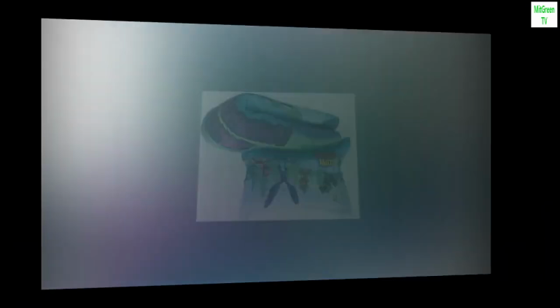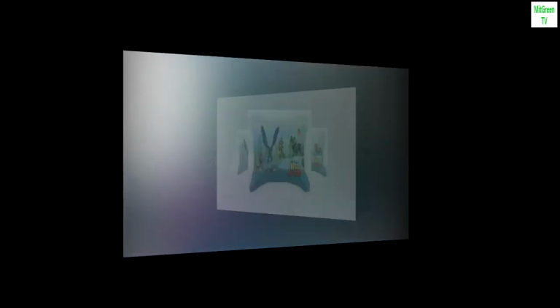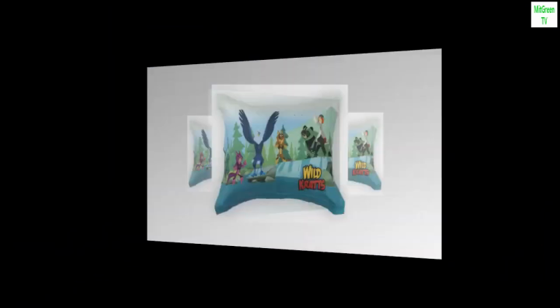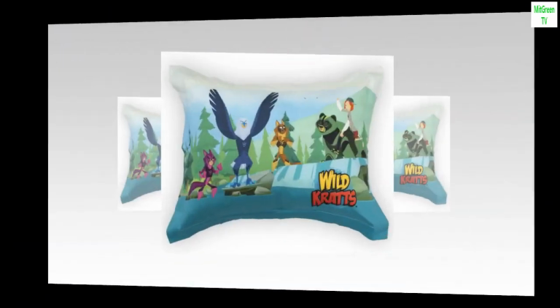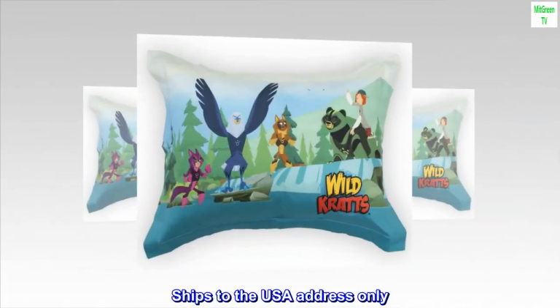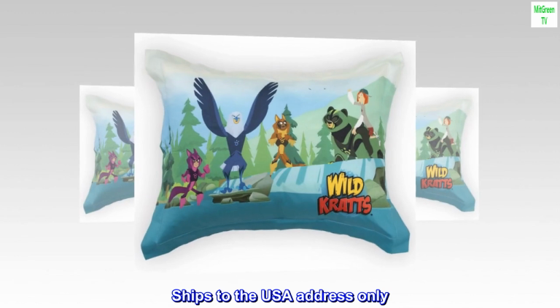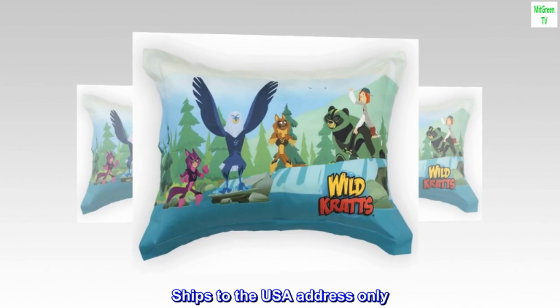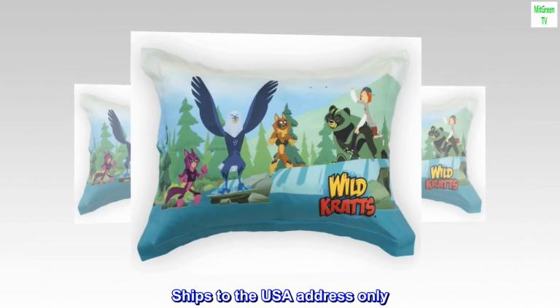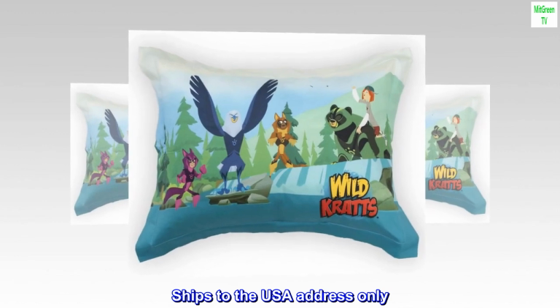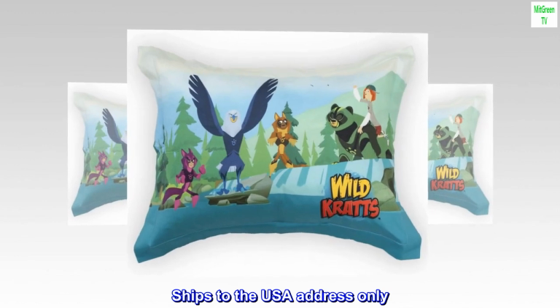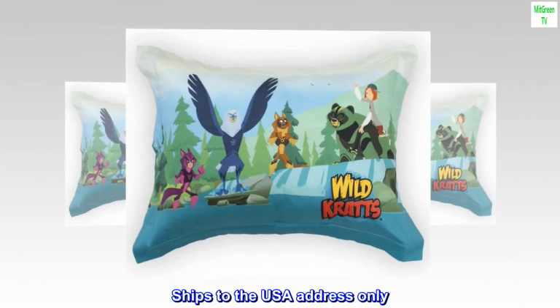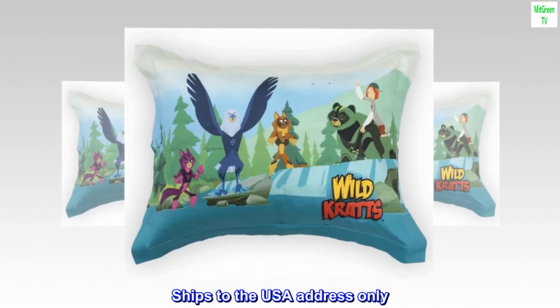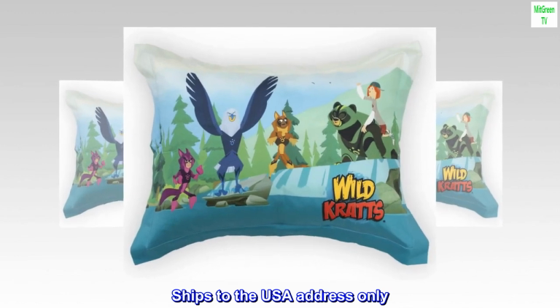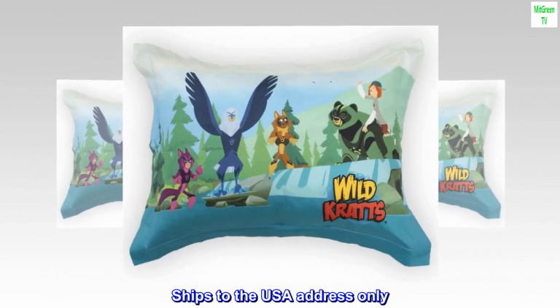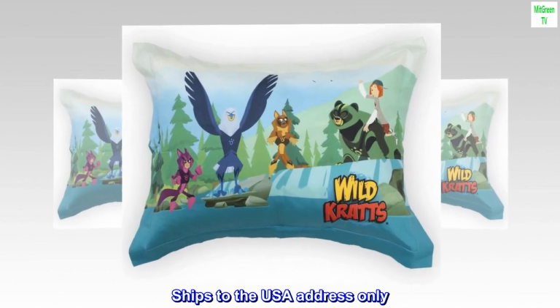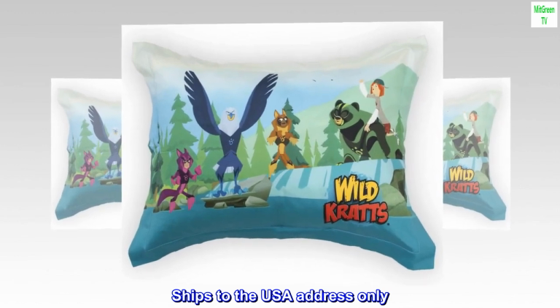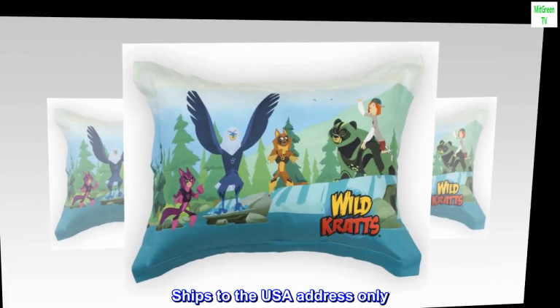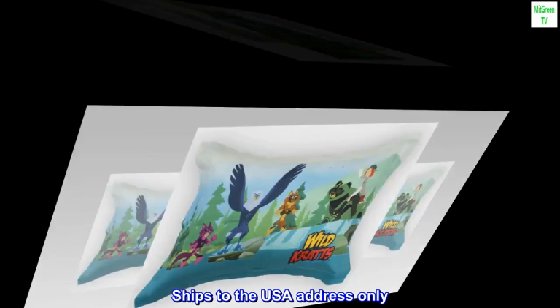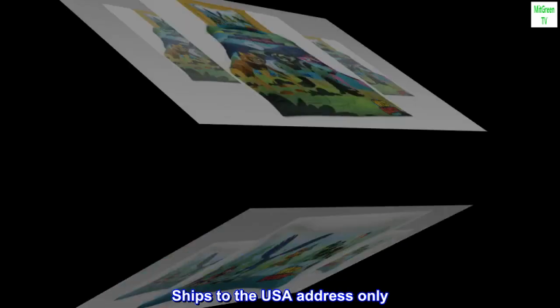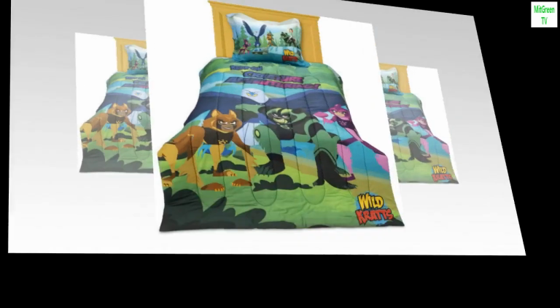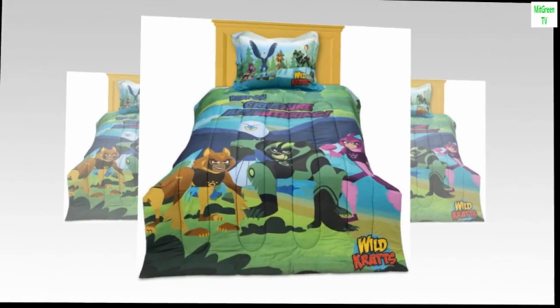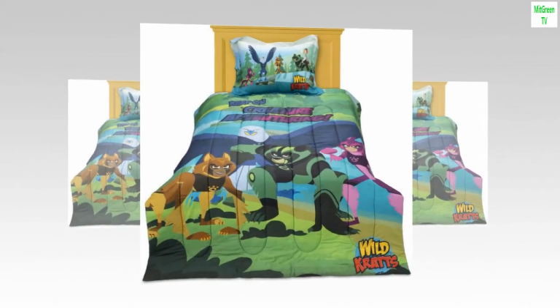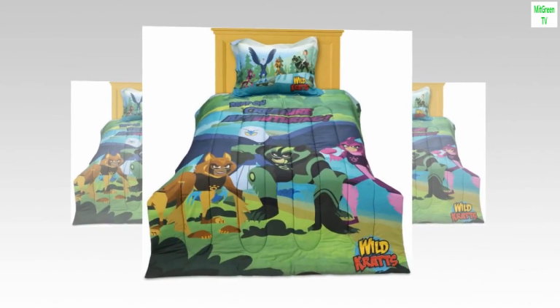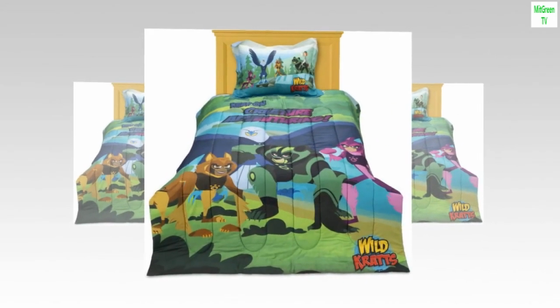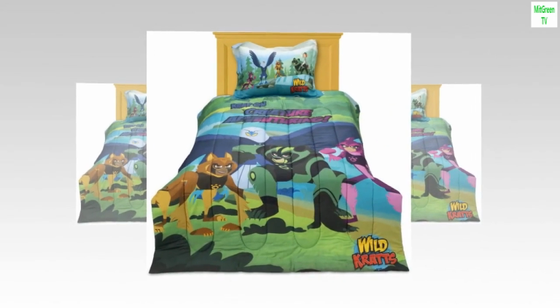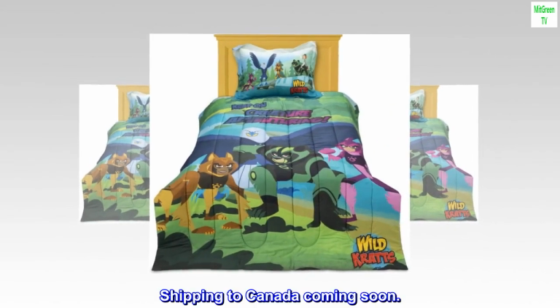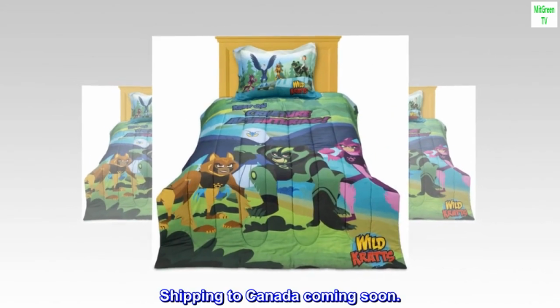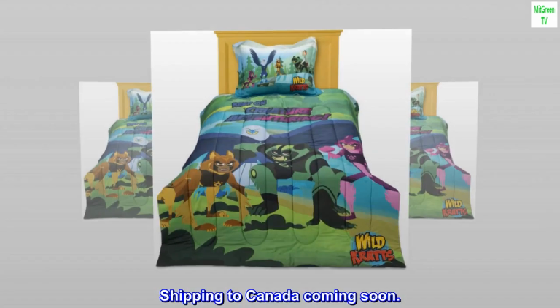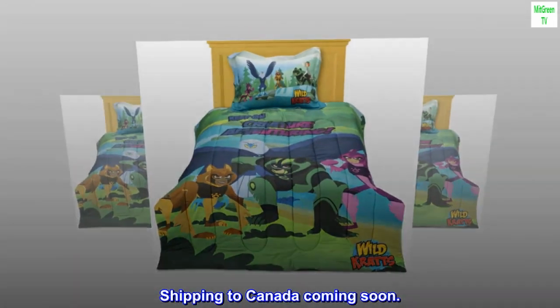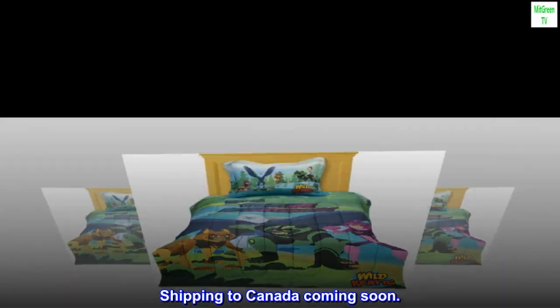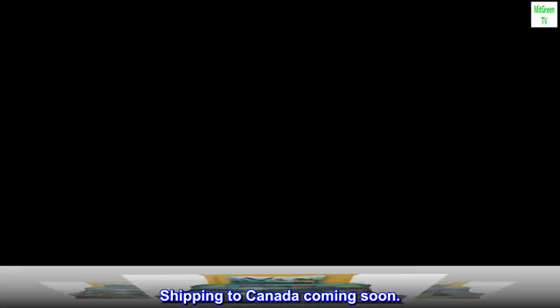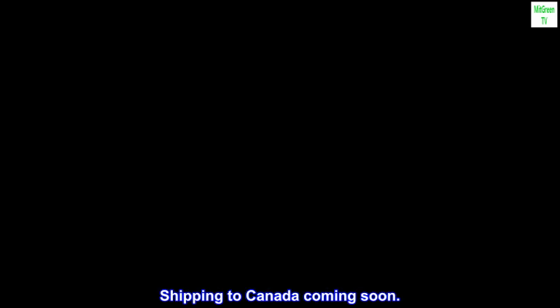Ships to USA addresses only. Shipping to Canada coming soon.